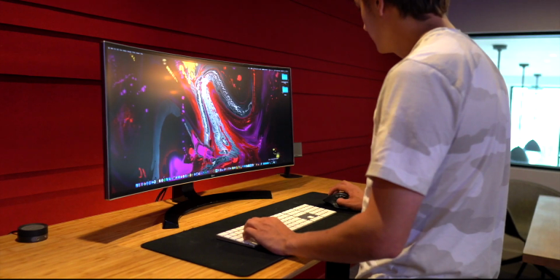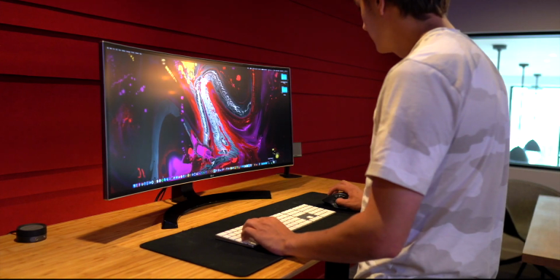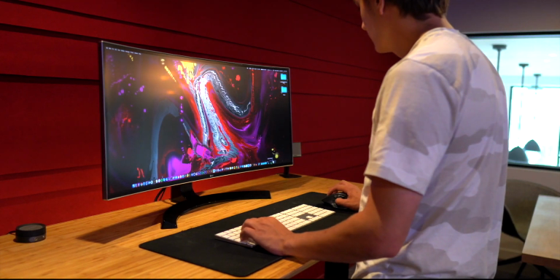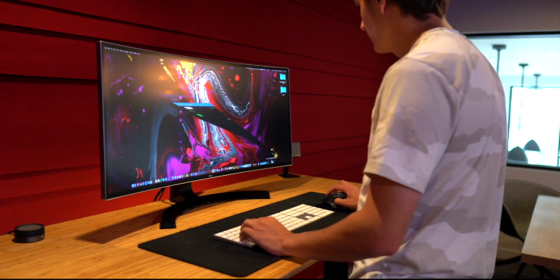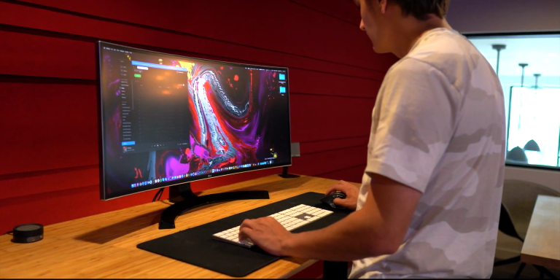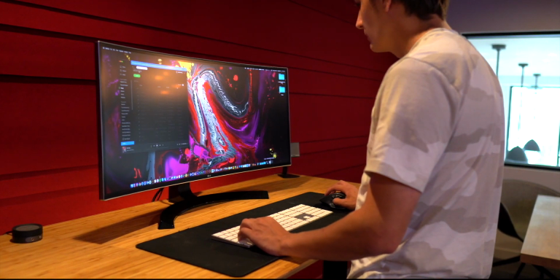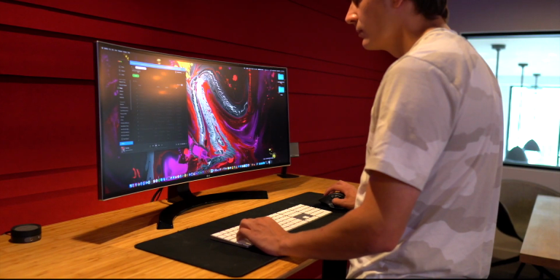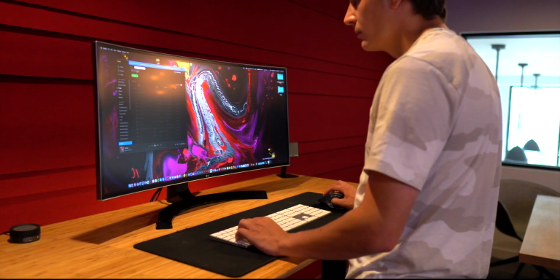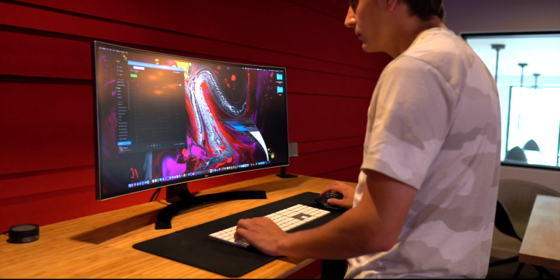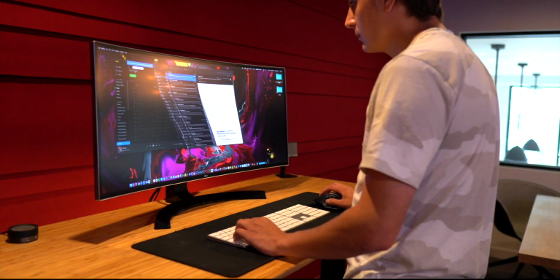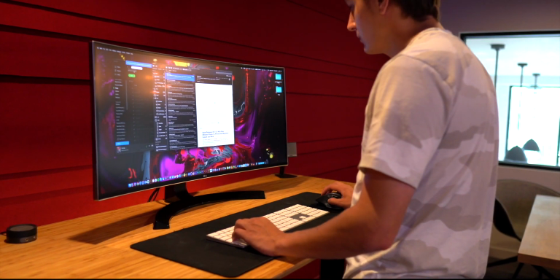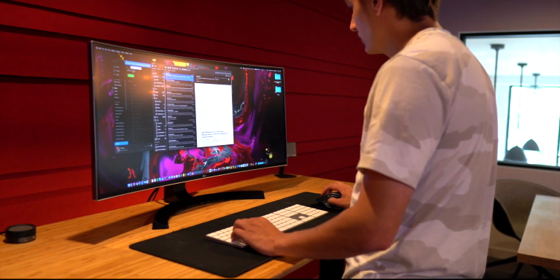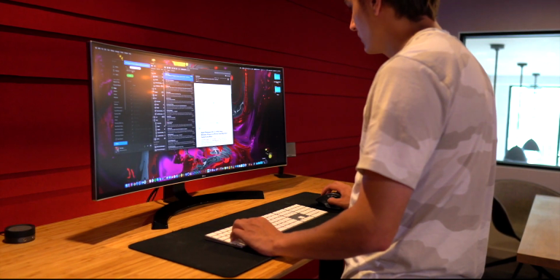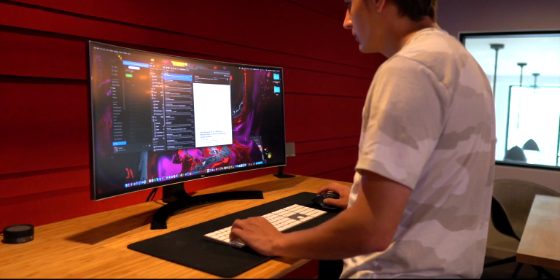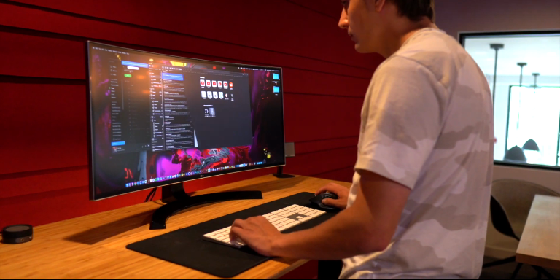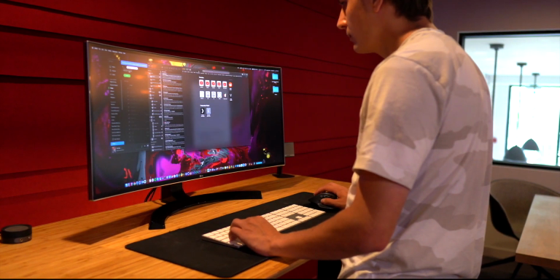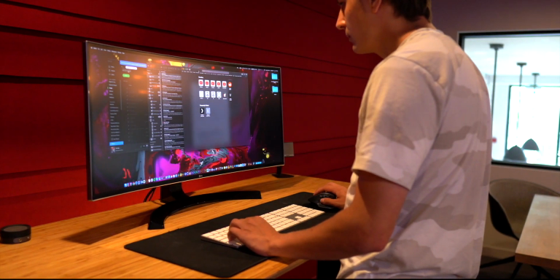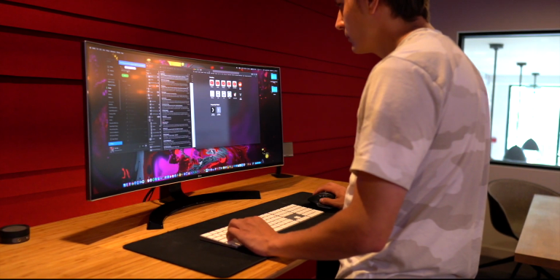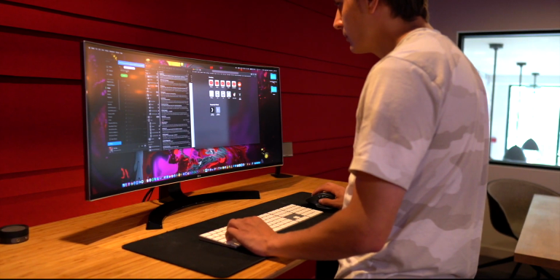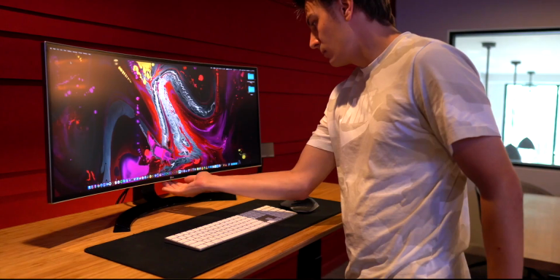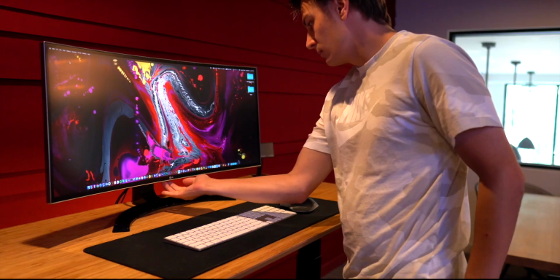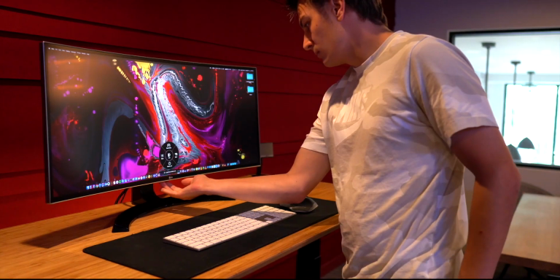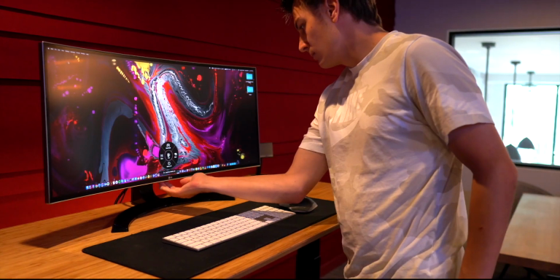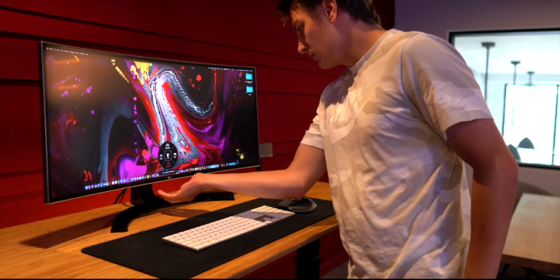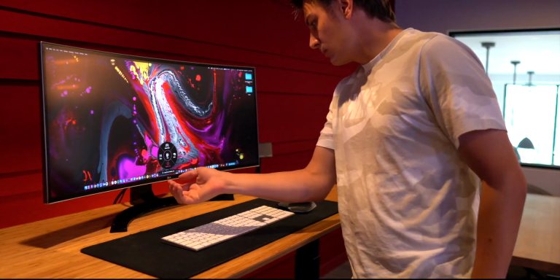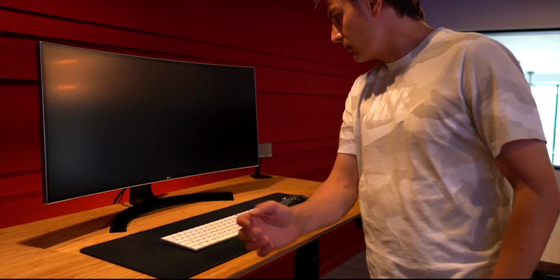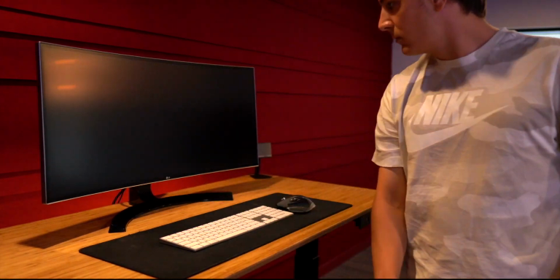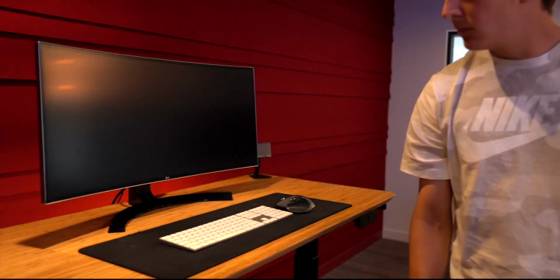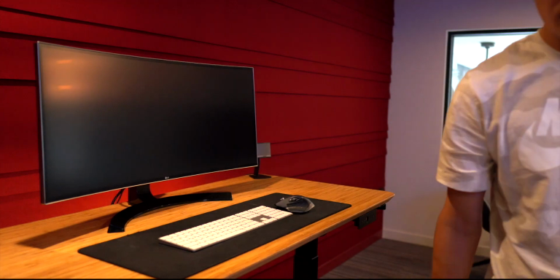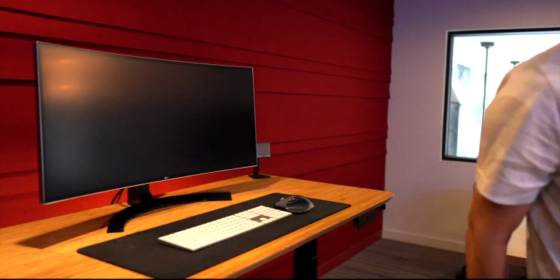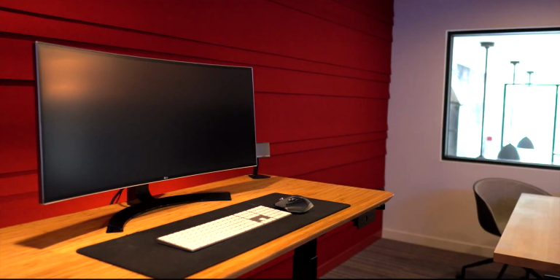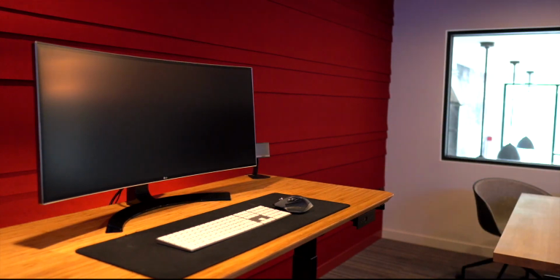Having a standing desk at home just makes it super convenient to jump on and off the computer — to change a song, to Google something, or to reply to an email.